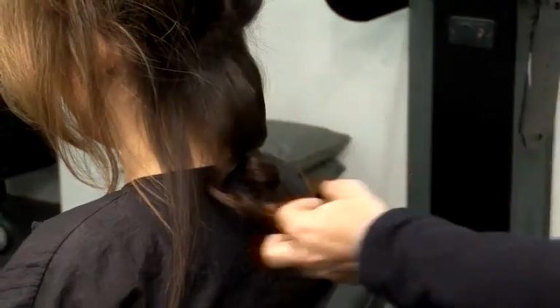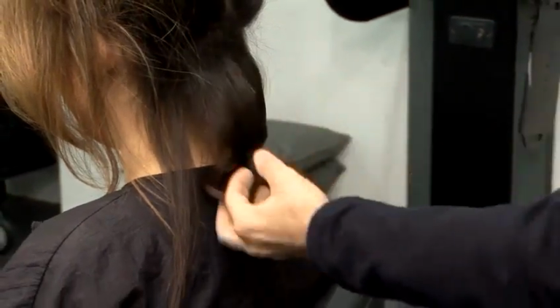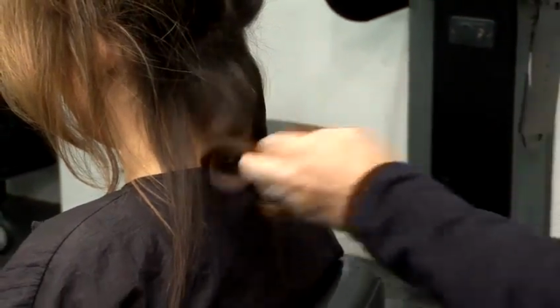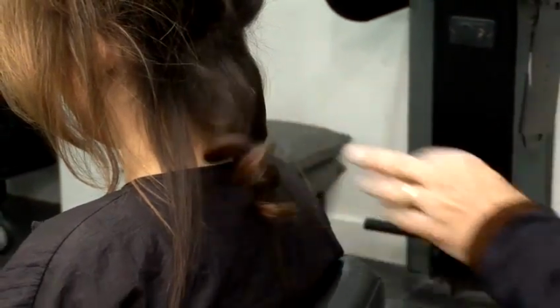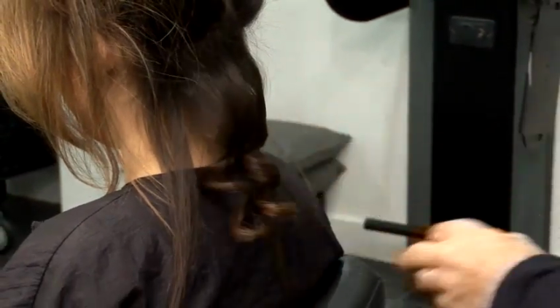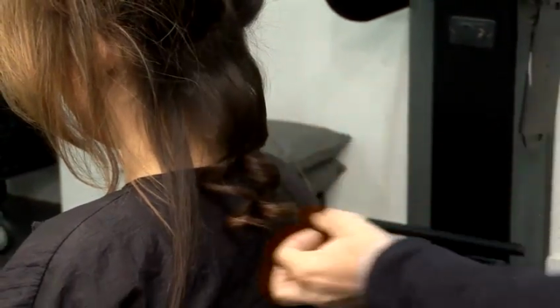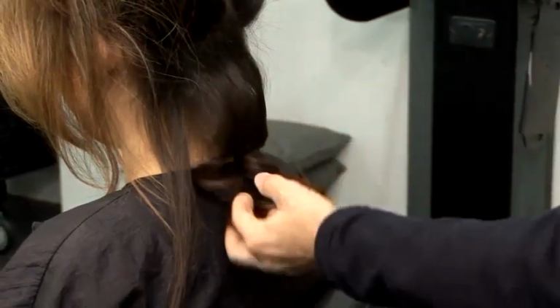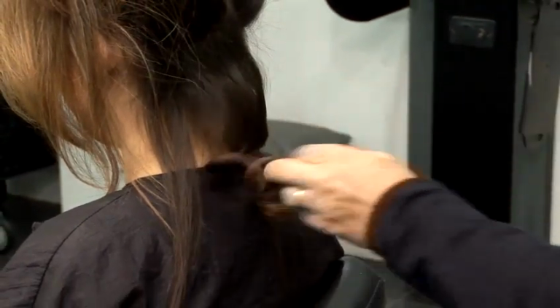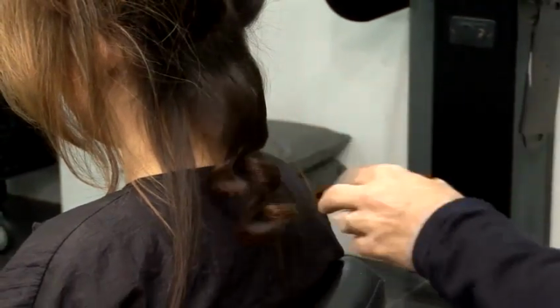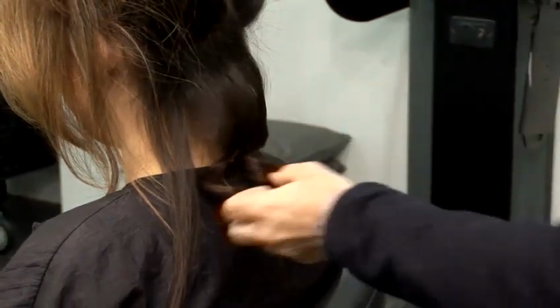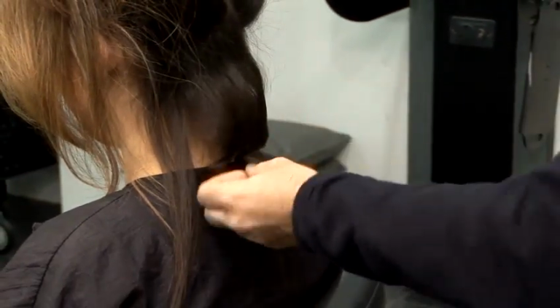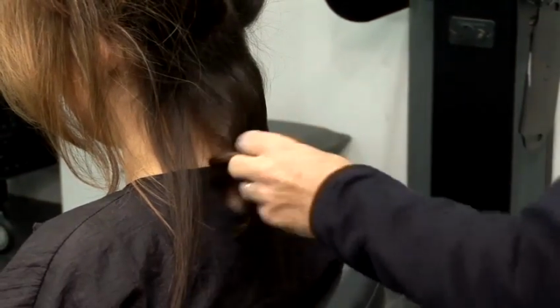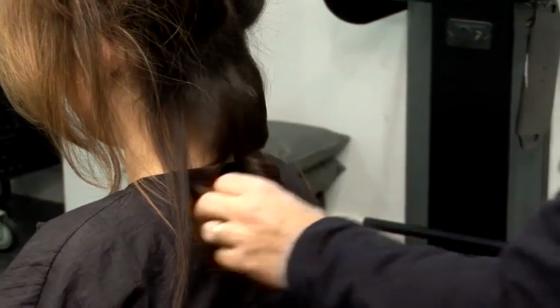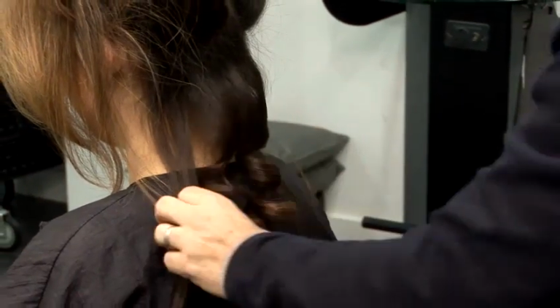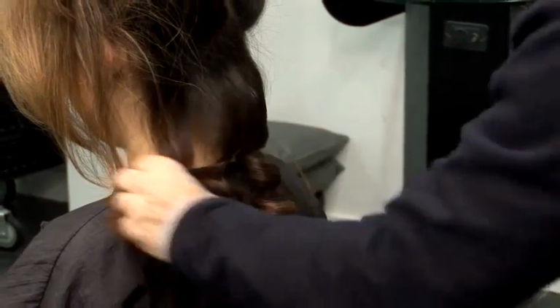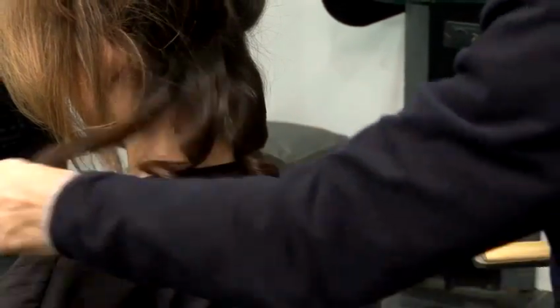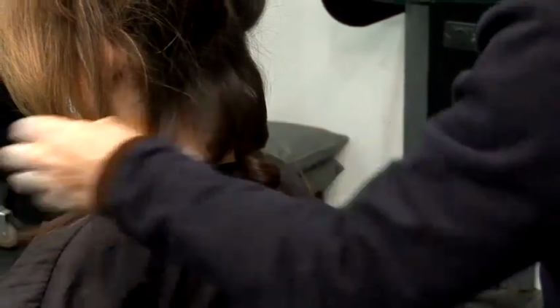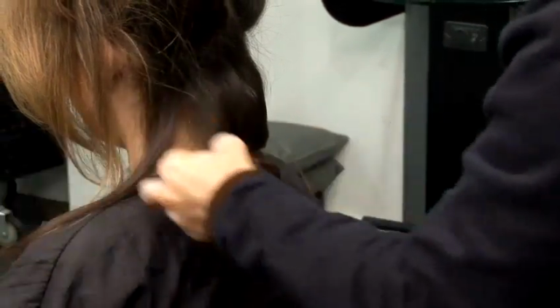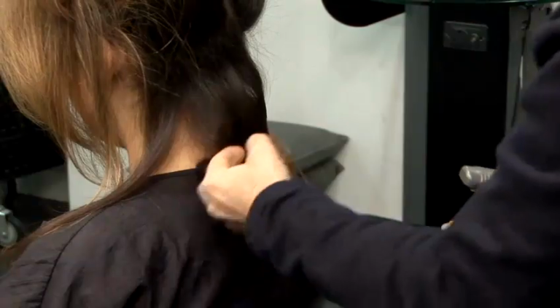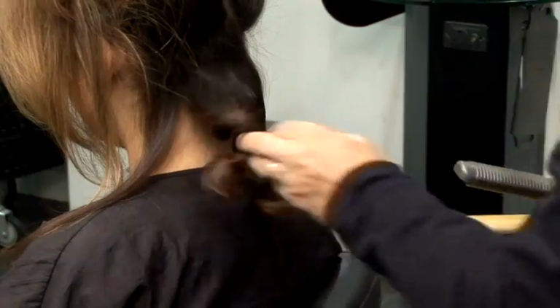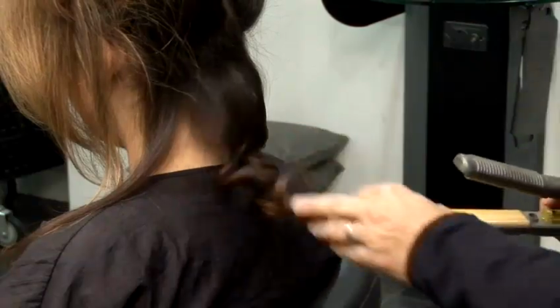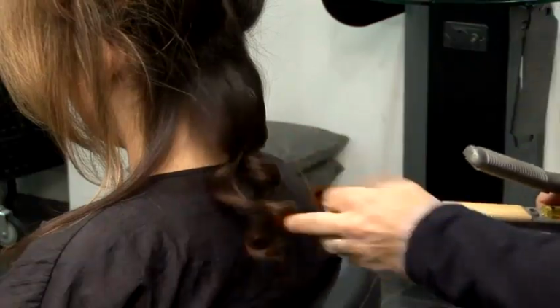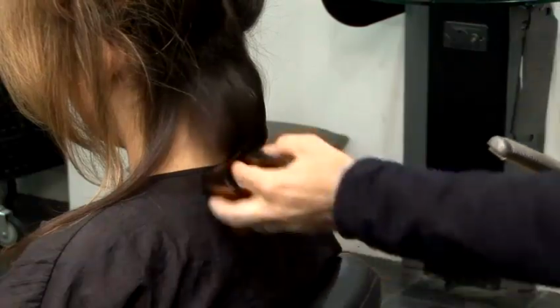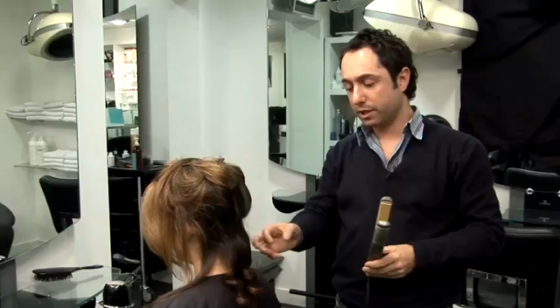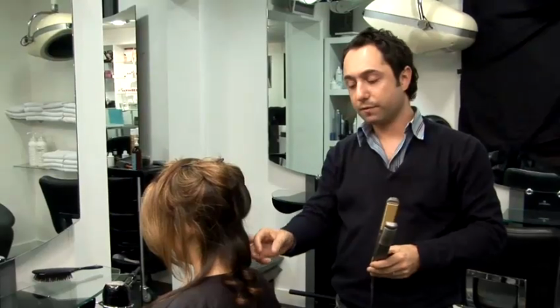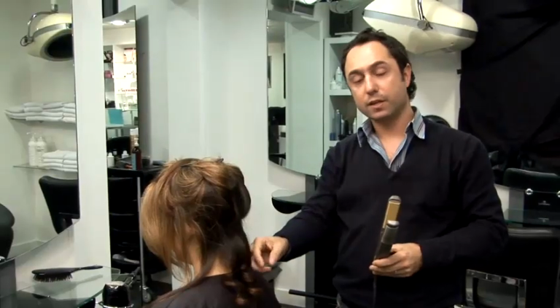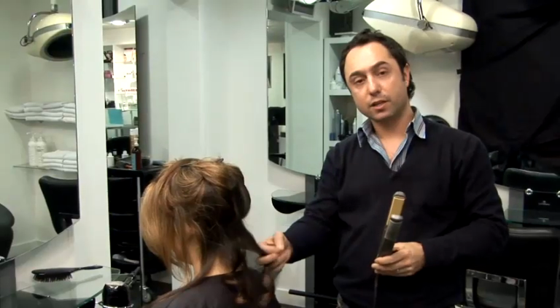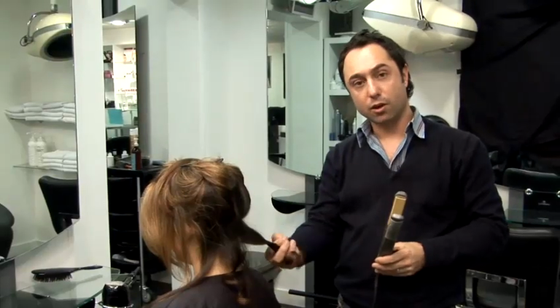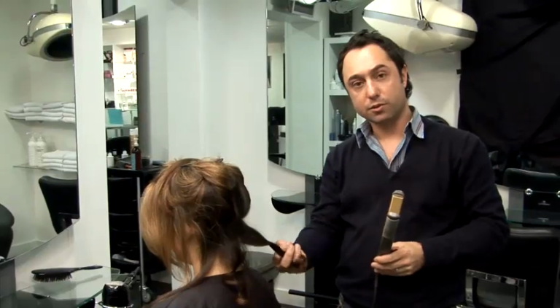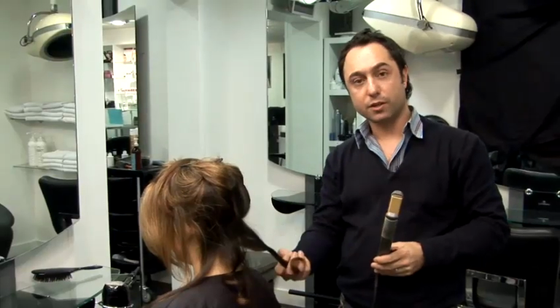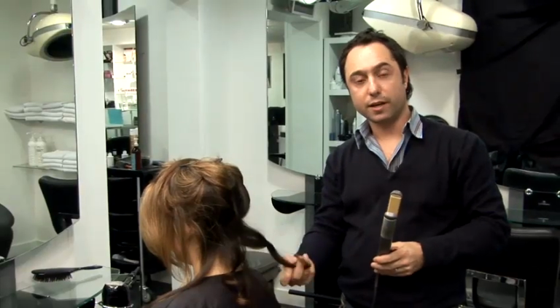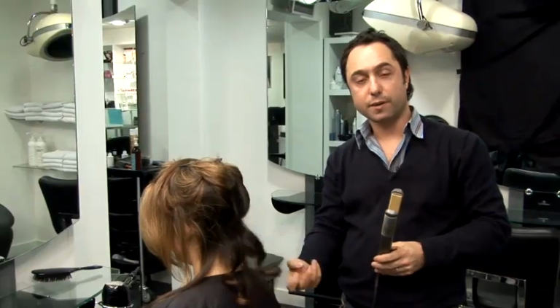And there you have it — how to use the straightening irons to achieve curls in your hair.